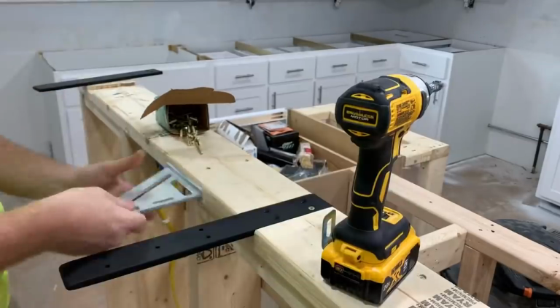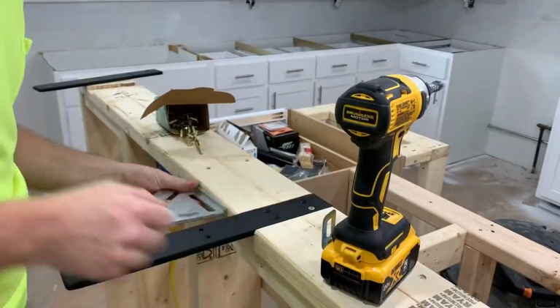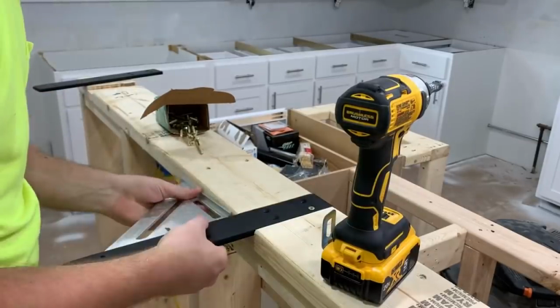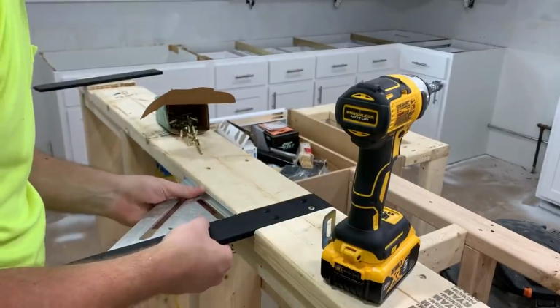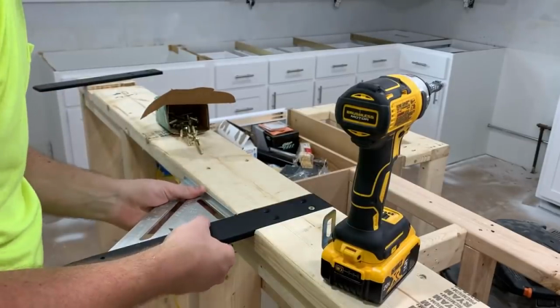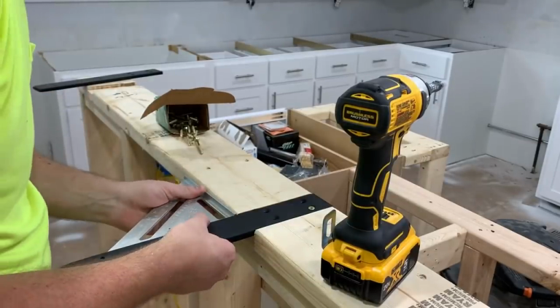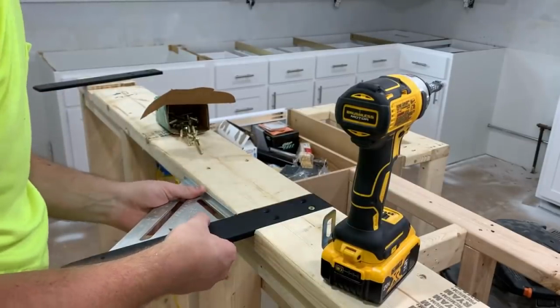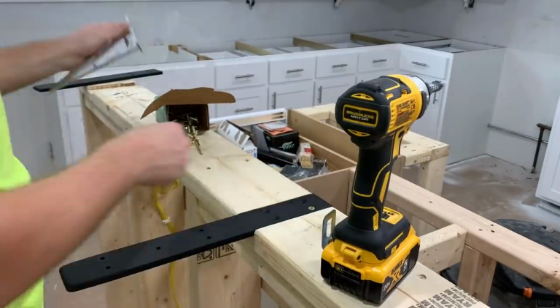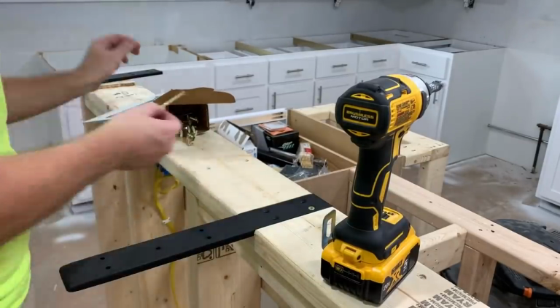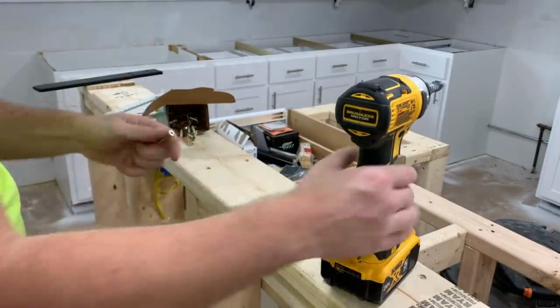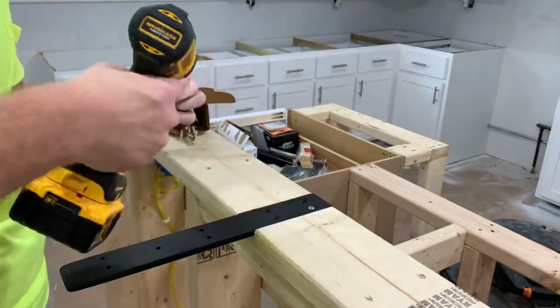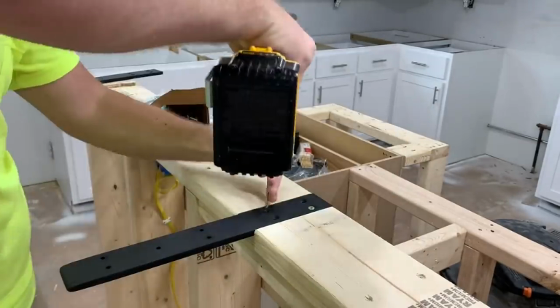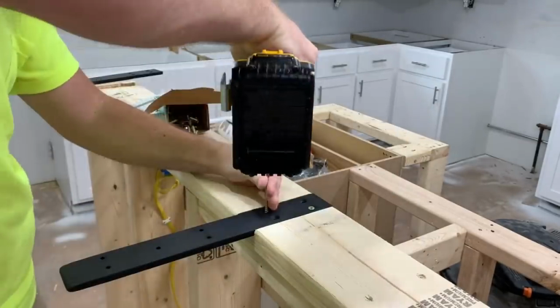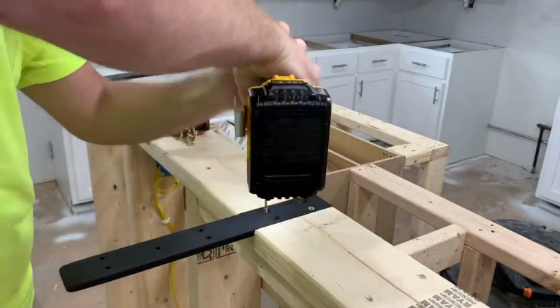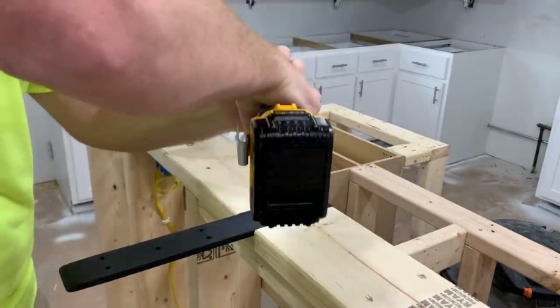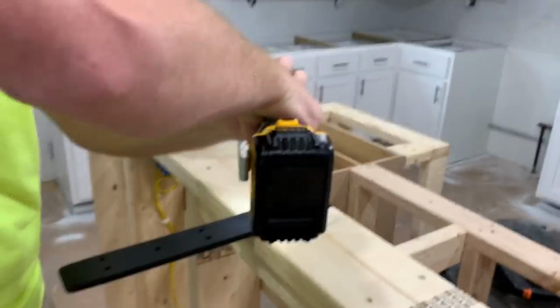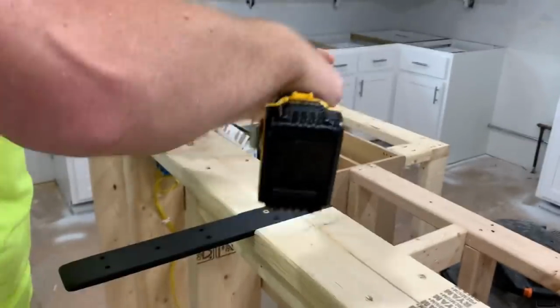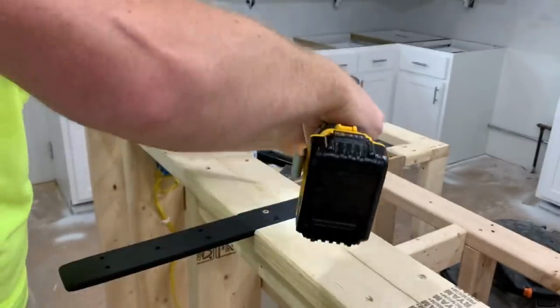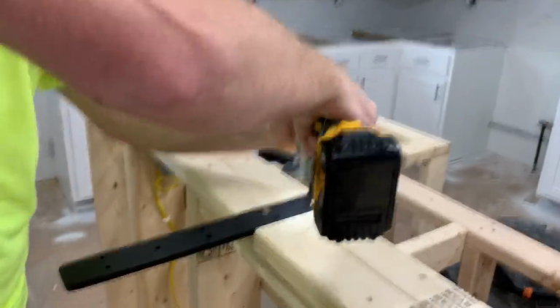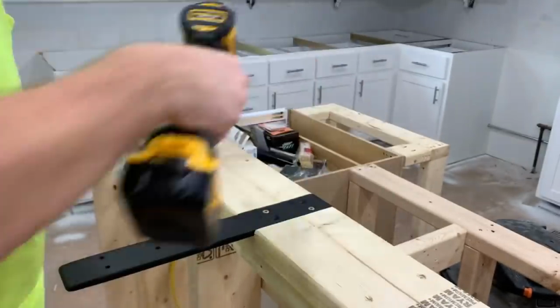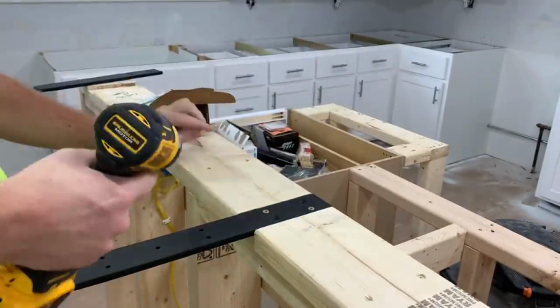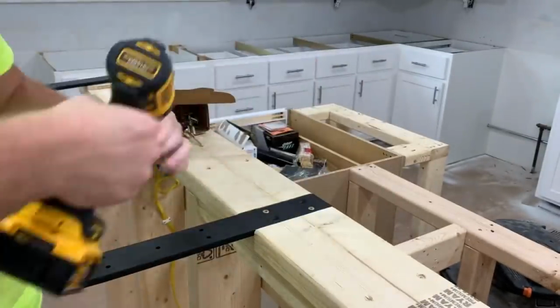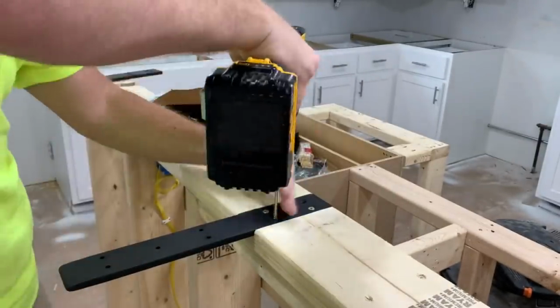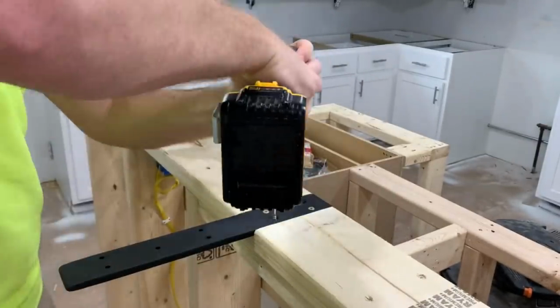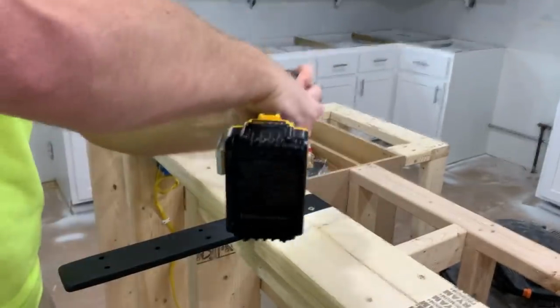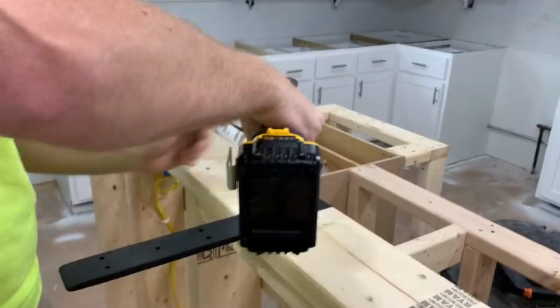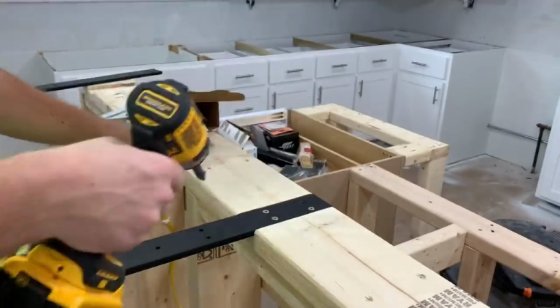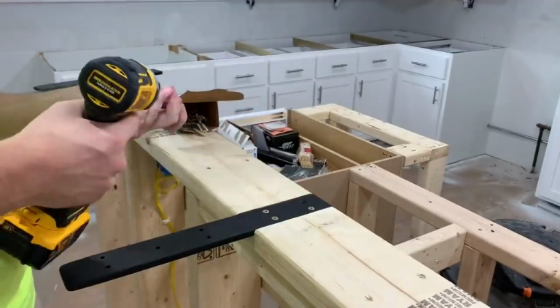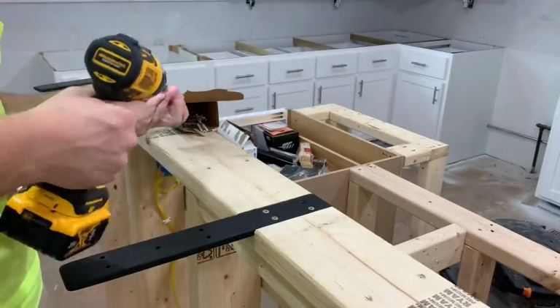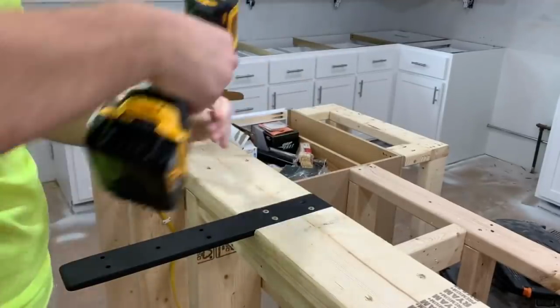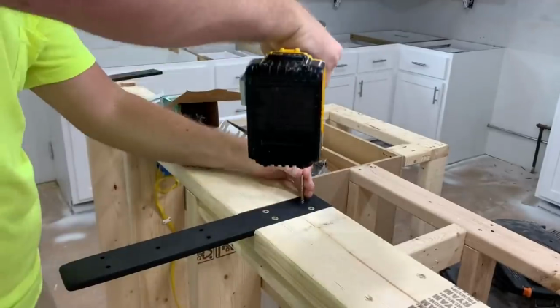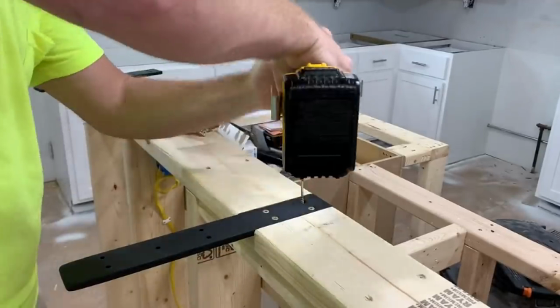I wanted to make a dedicated video on just these countertops, so to see the rest of the remodel, make sure you subscribe for the next video.